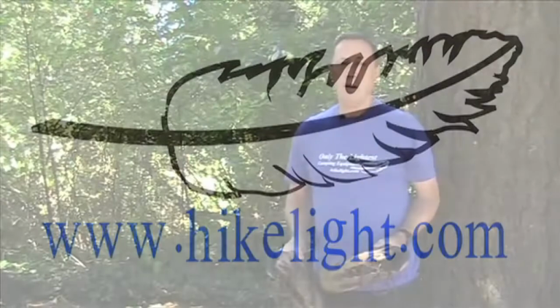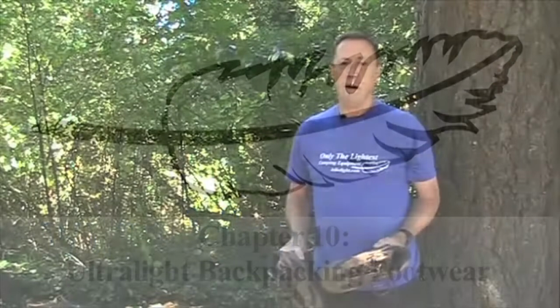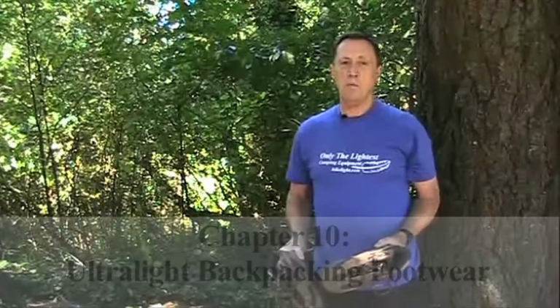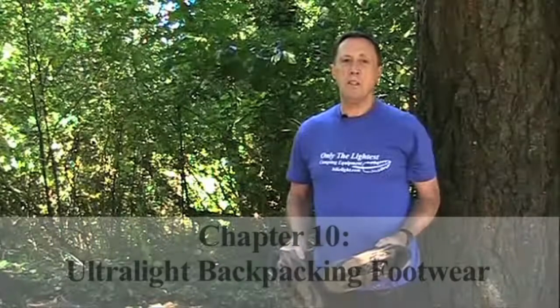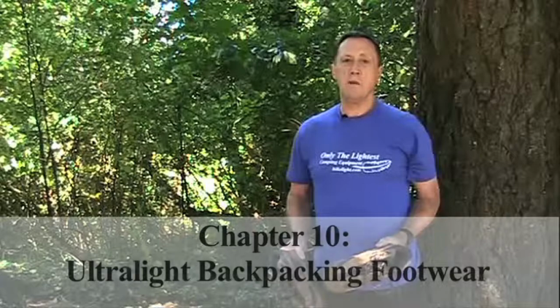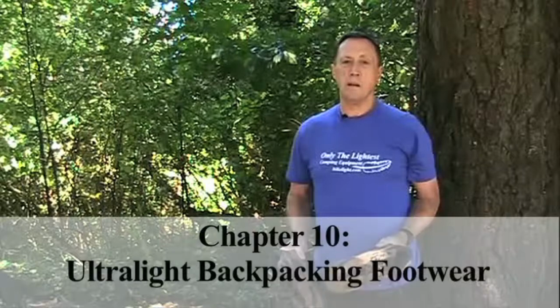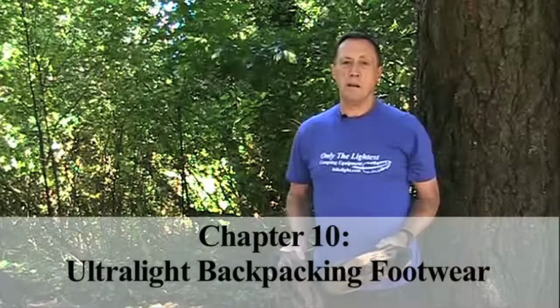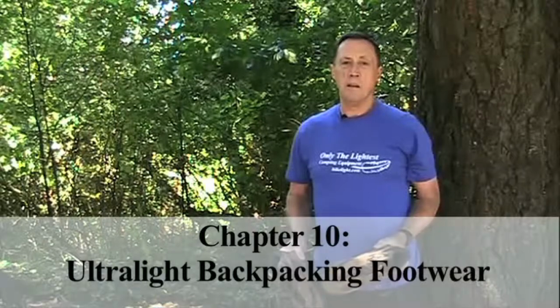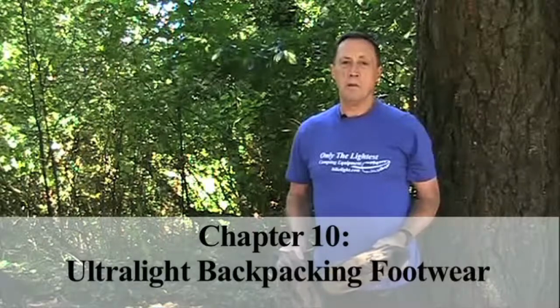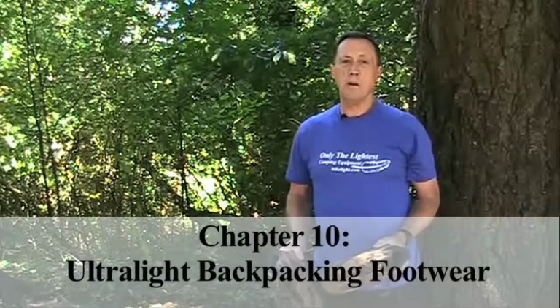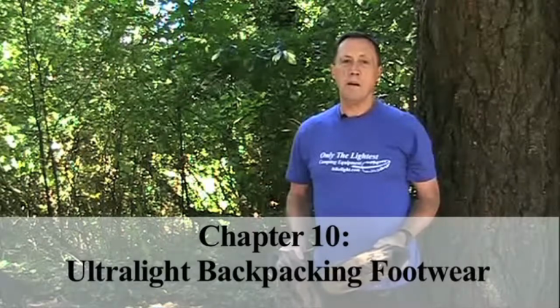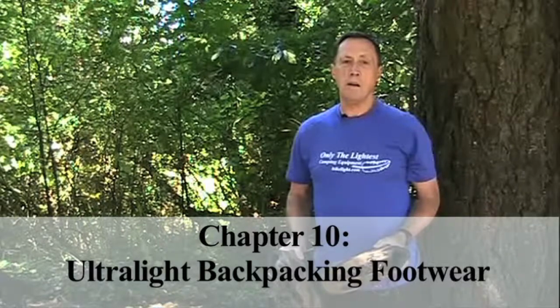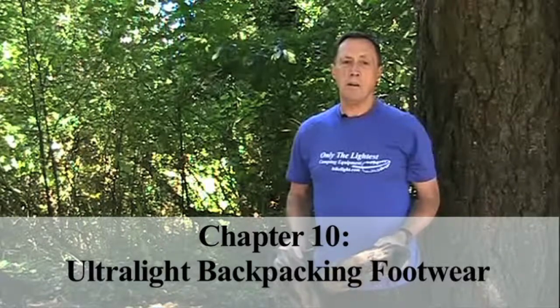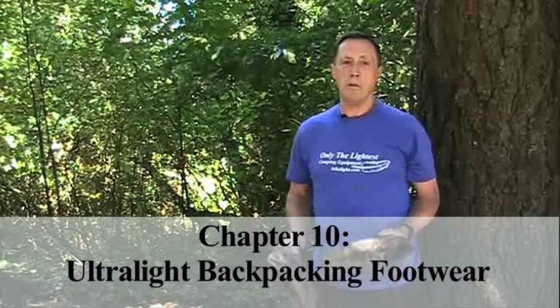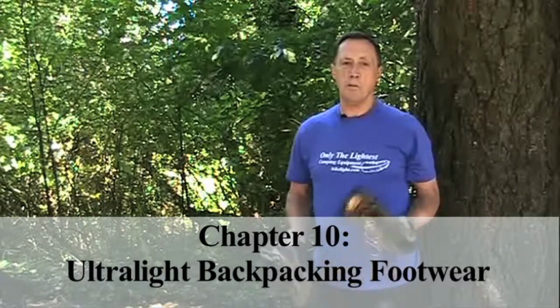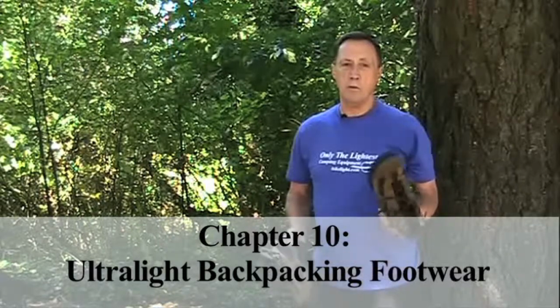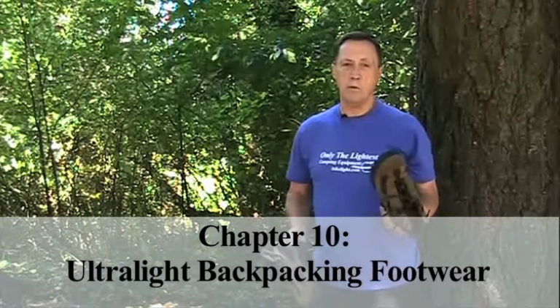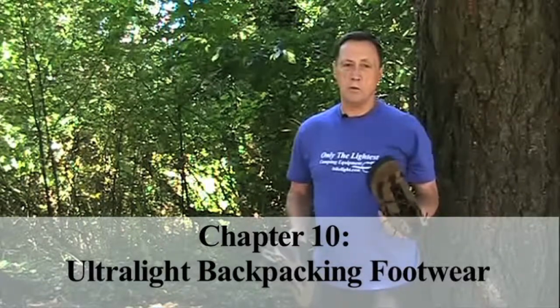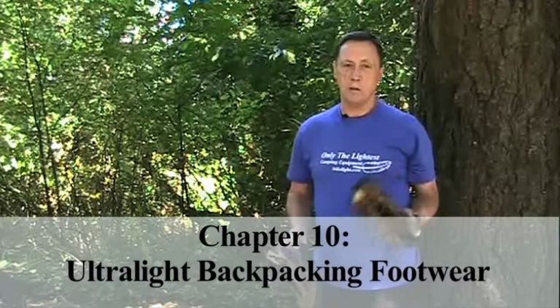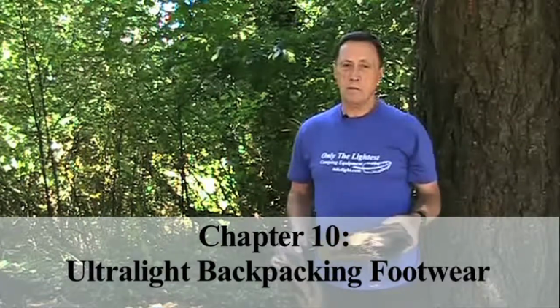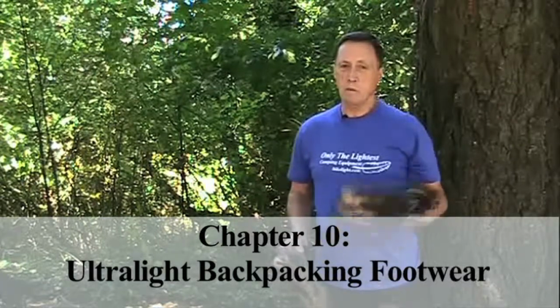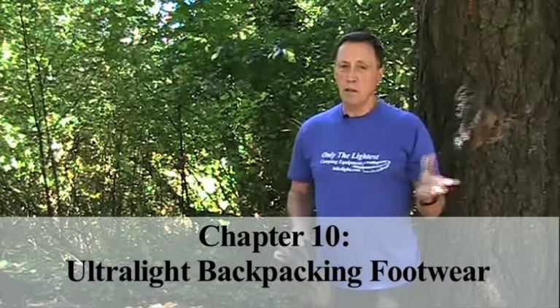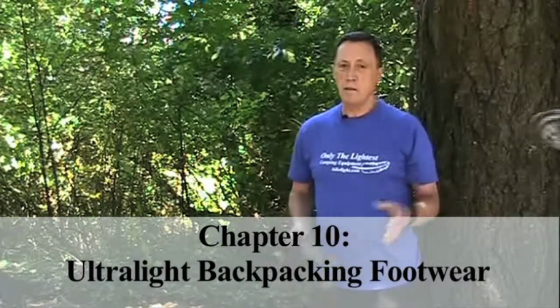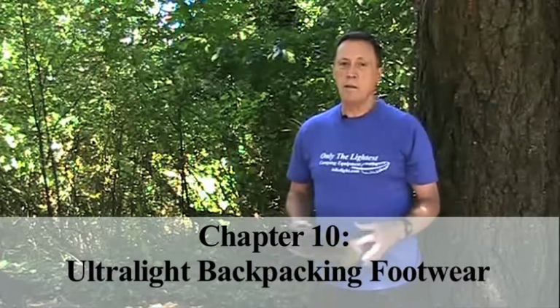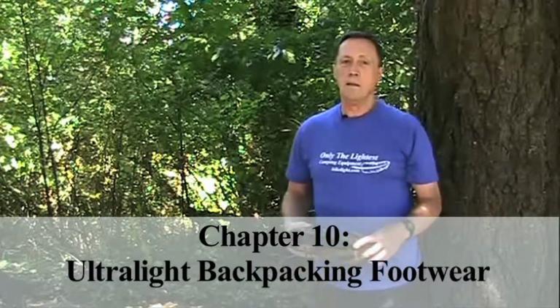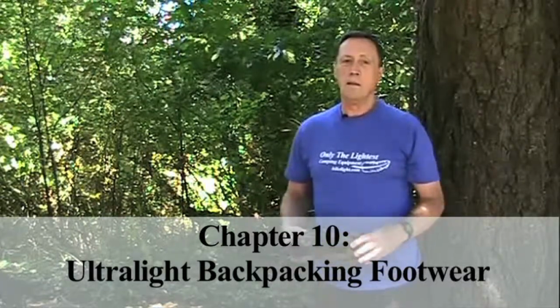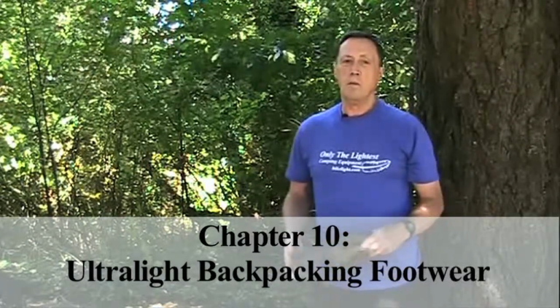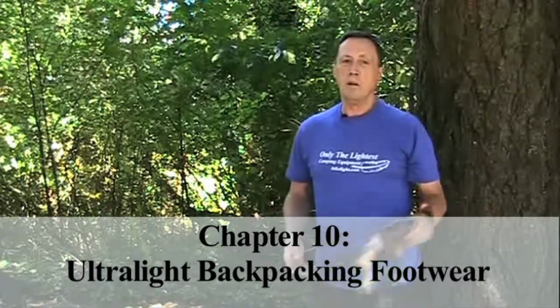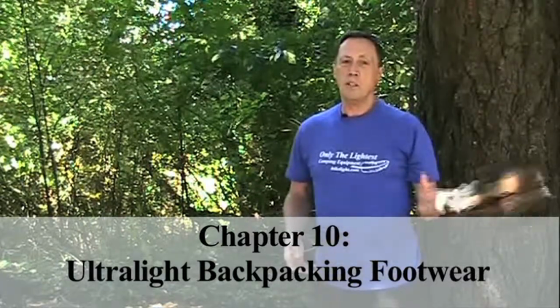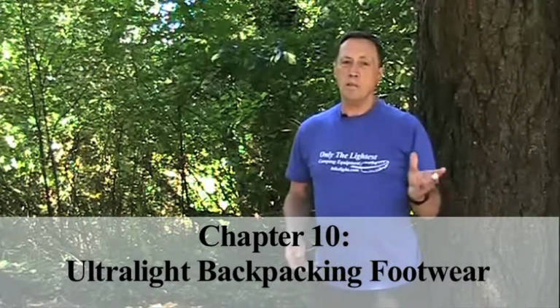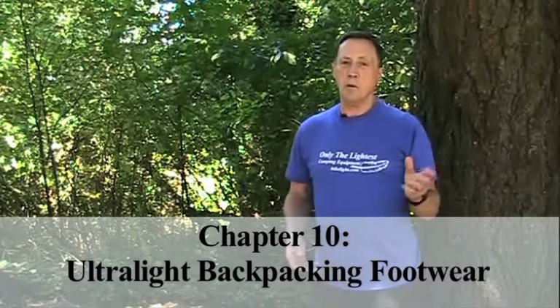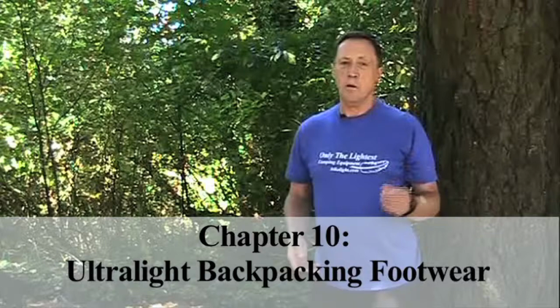Hi, I'm Steve Green. If you're going hiking, I recommend you throw your boots away. Really? Well, at least leave them at home.